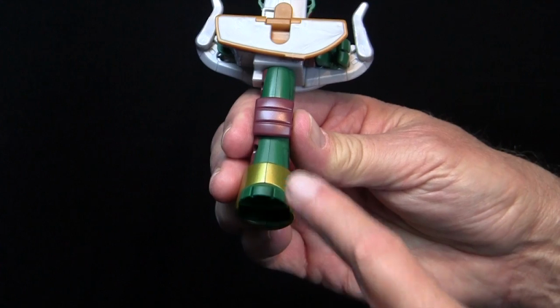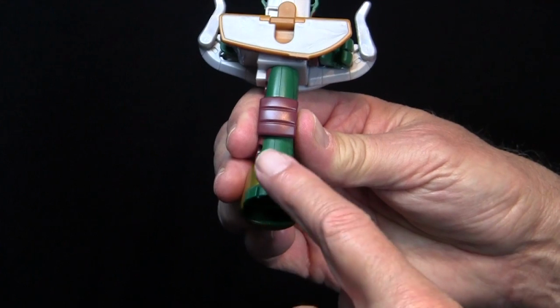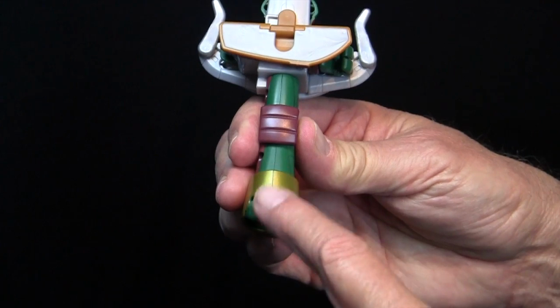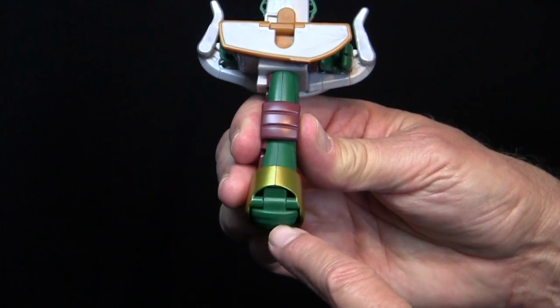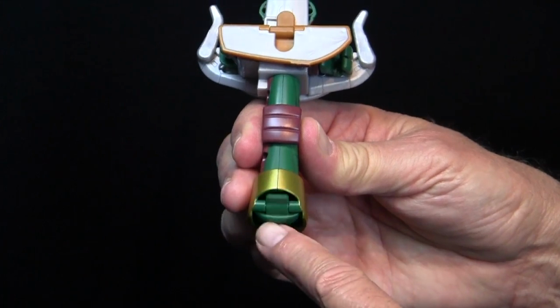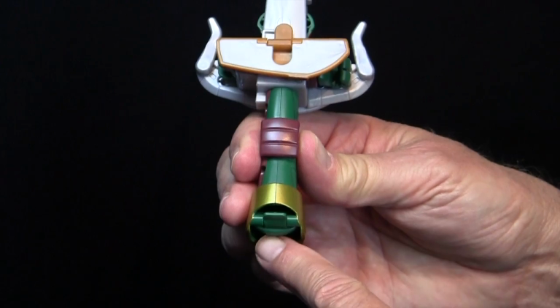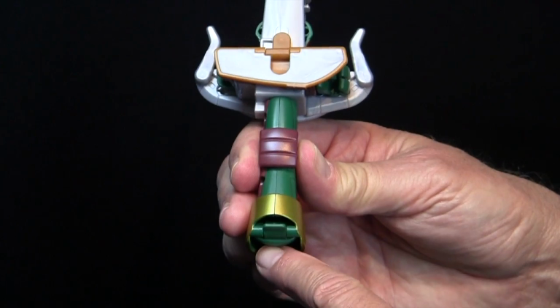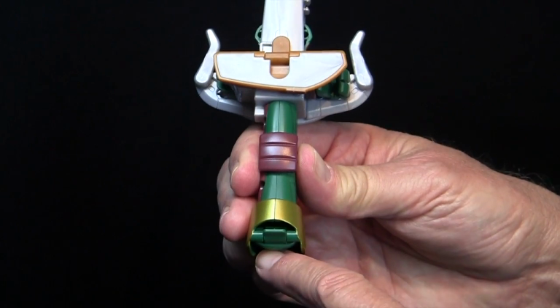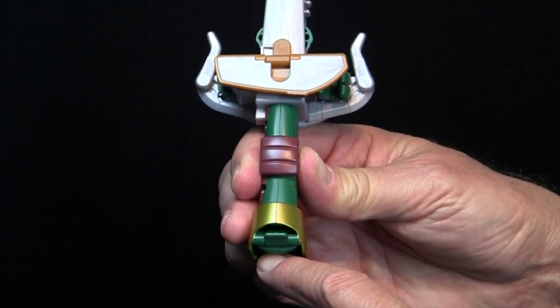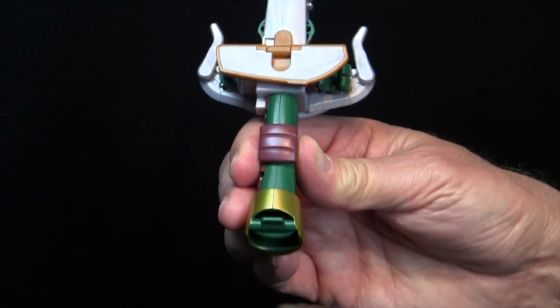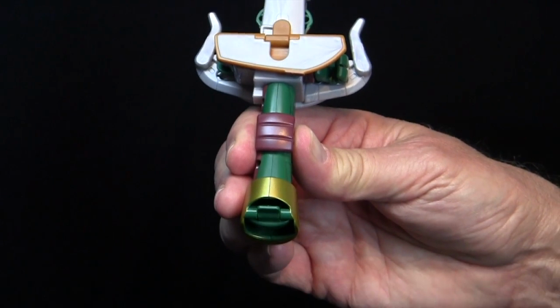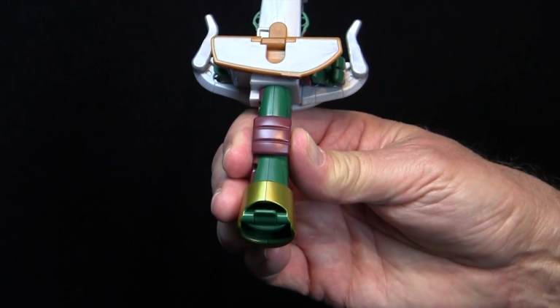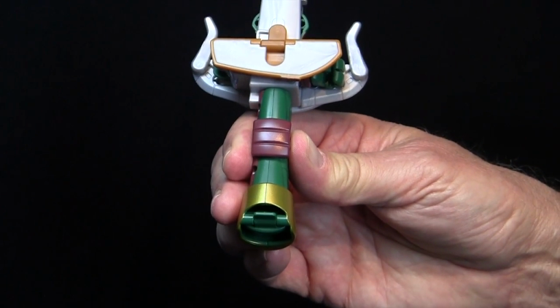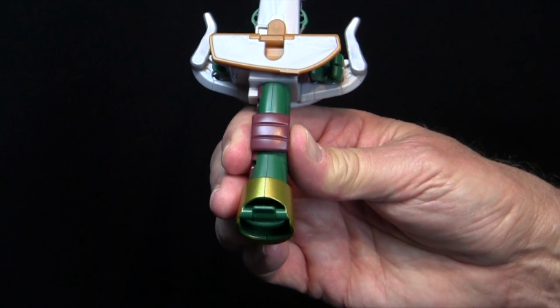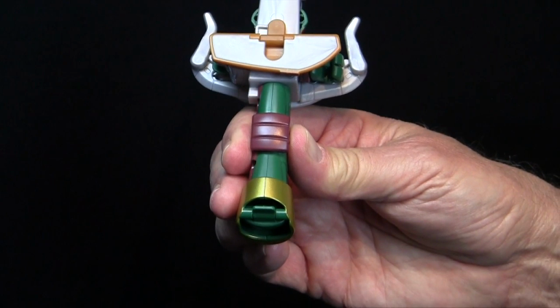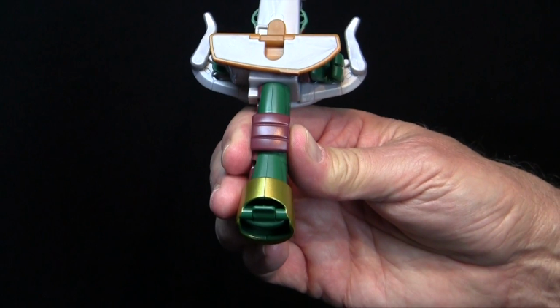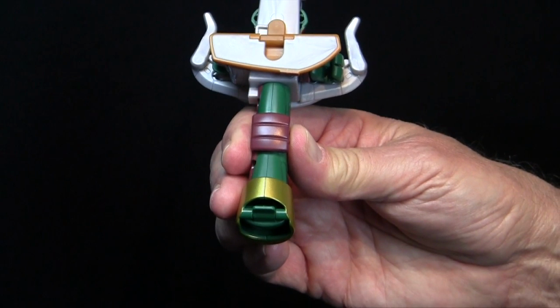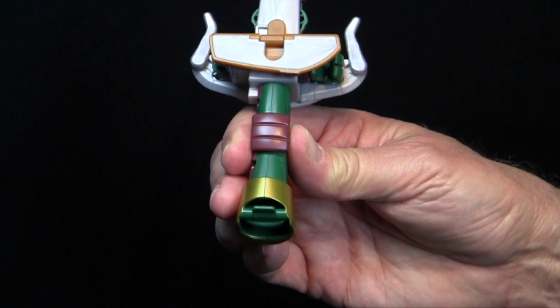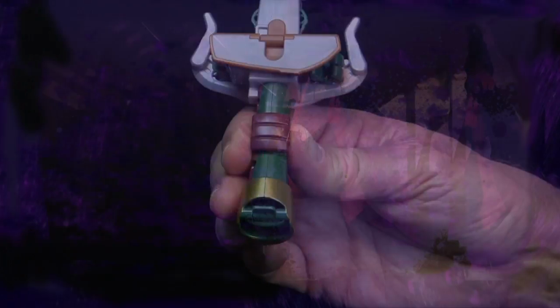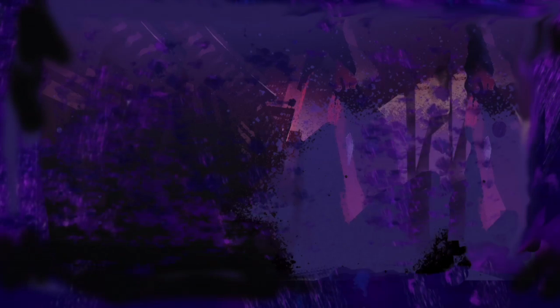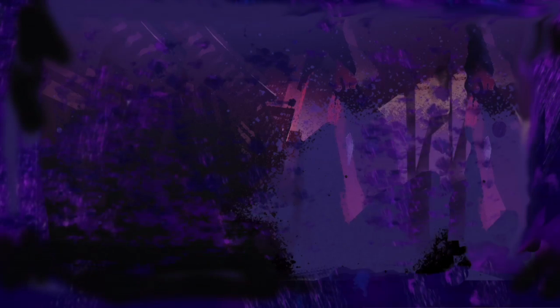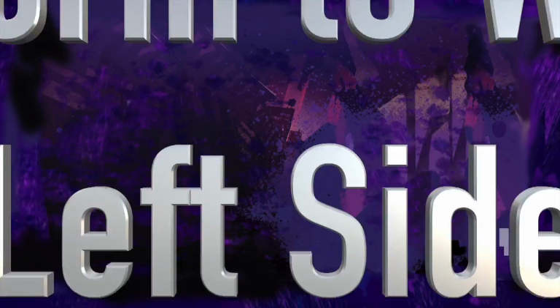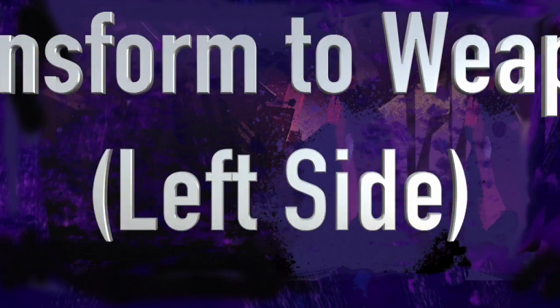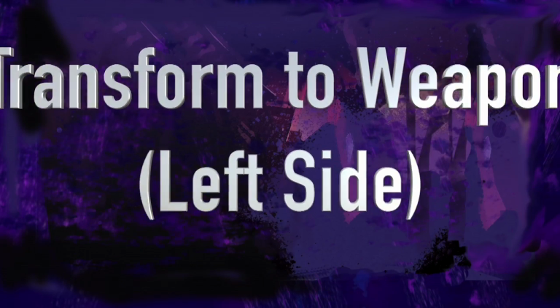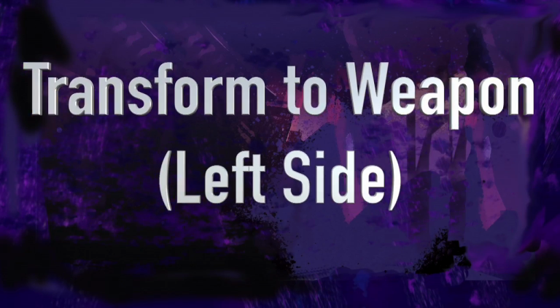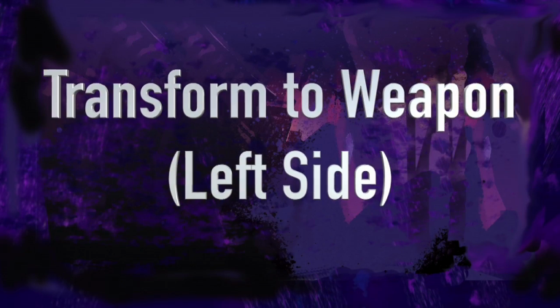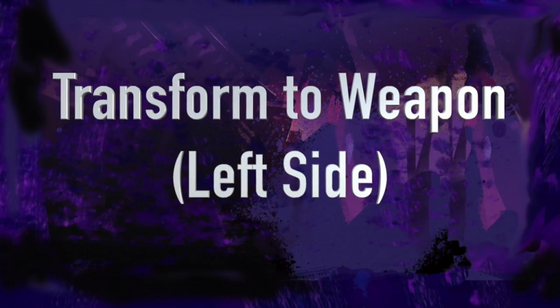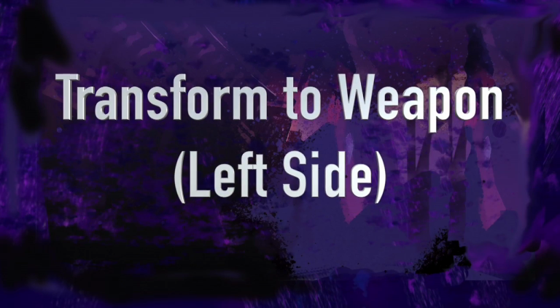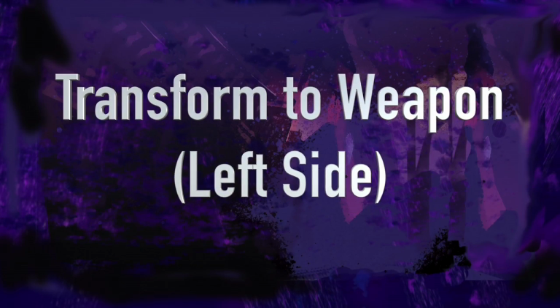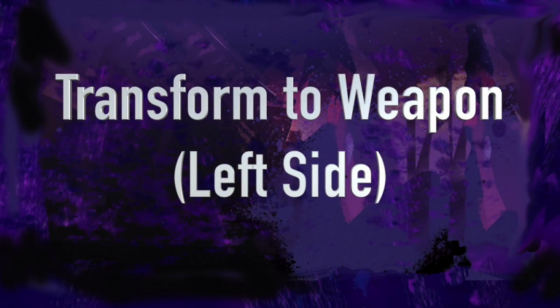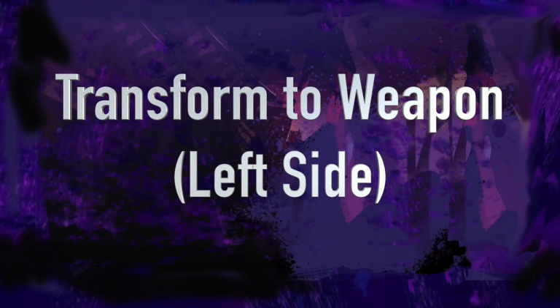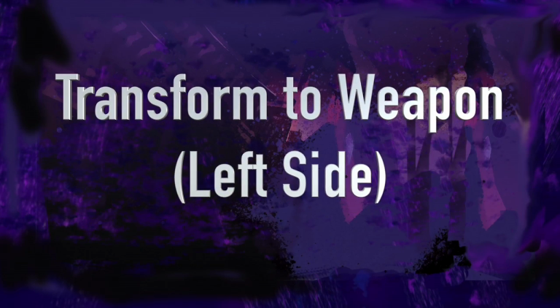Lastly, fold in Raph's toe. Now, let's transform the left side.